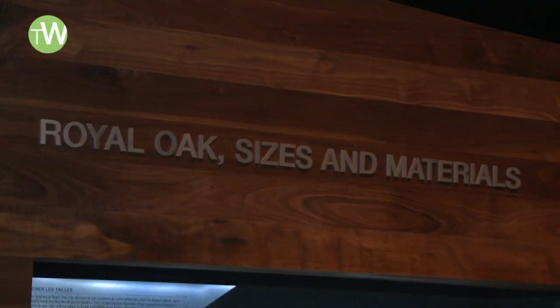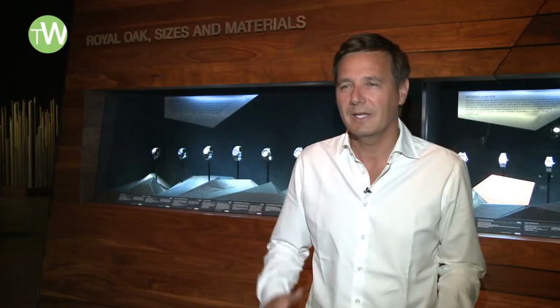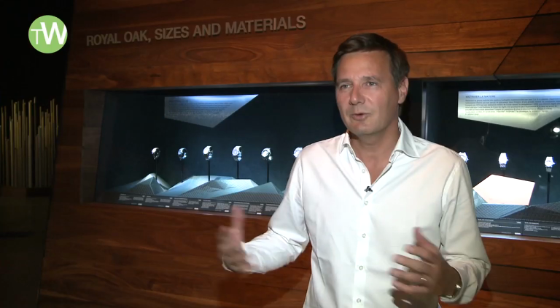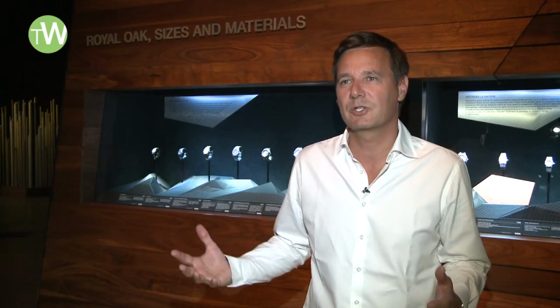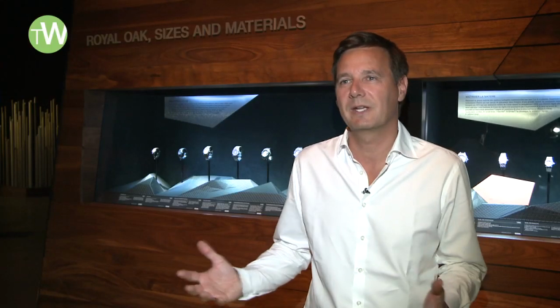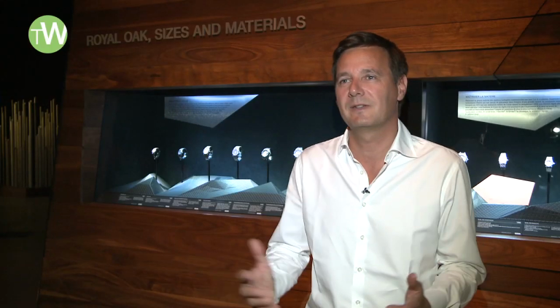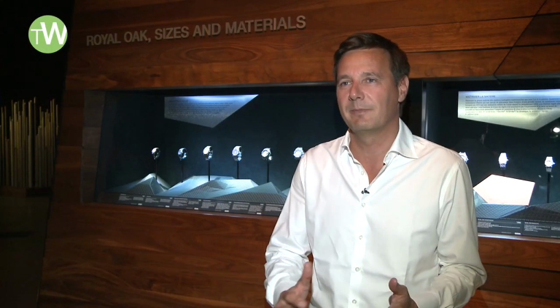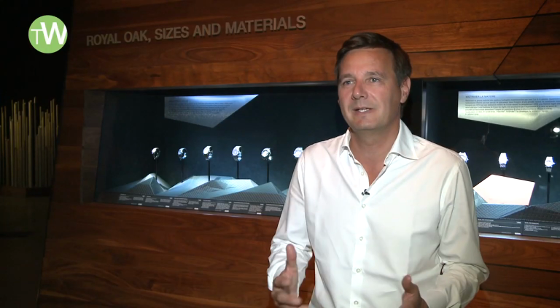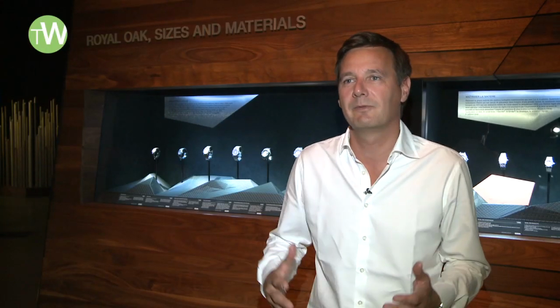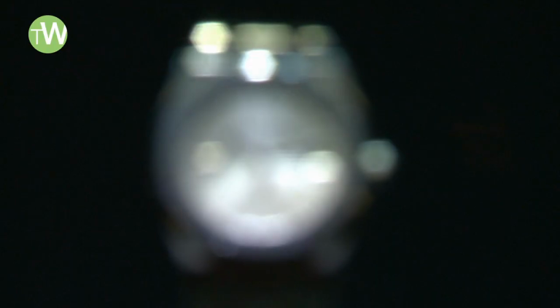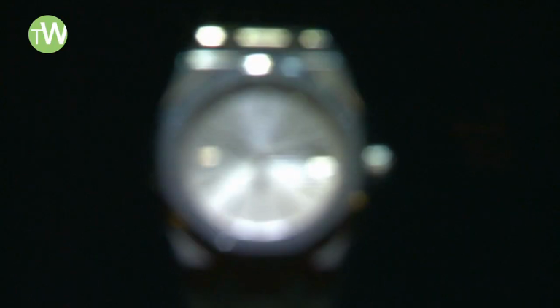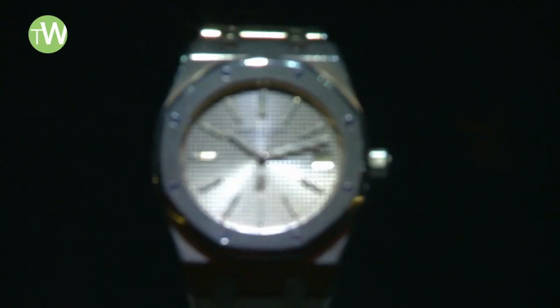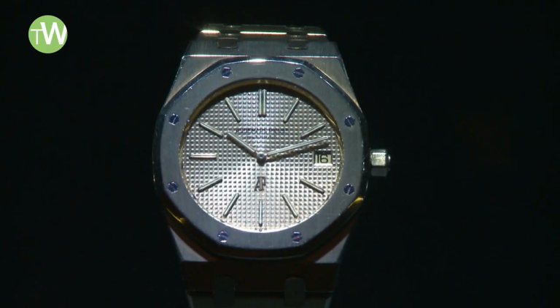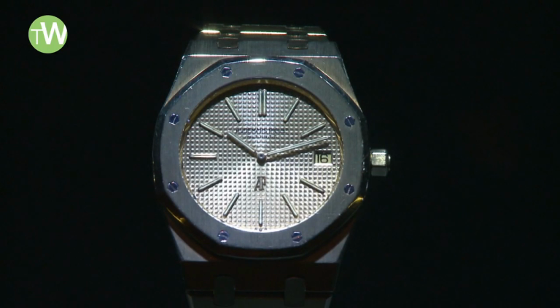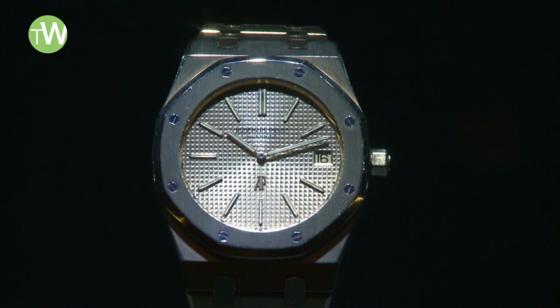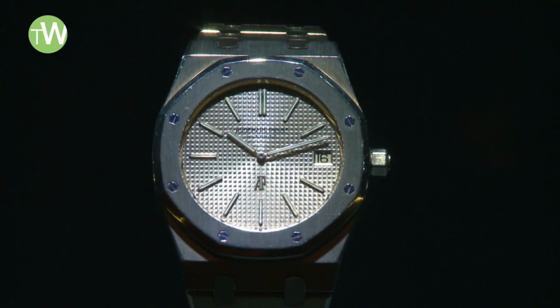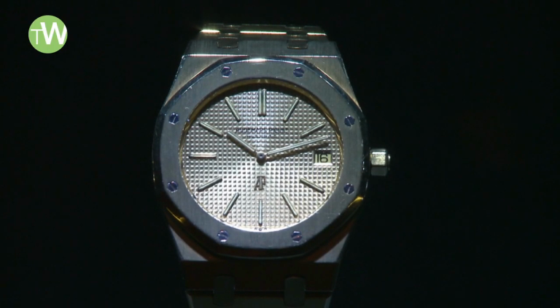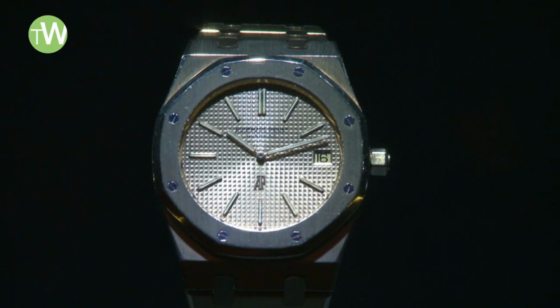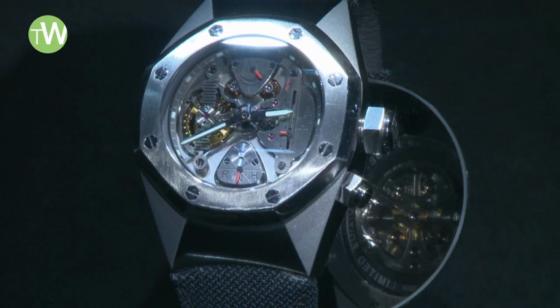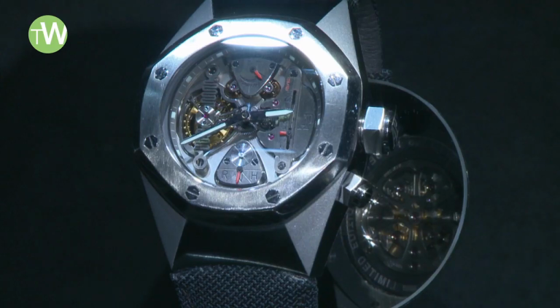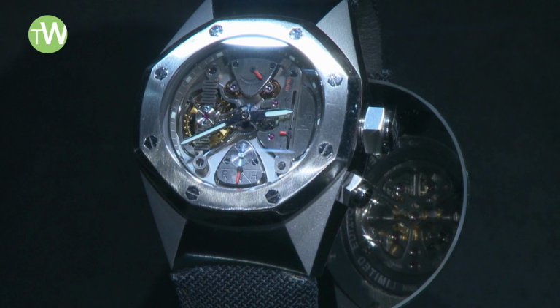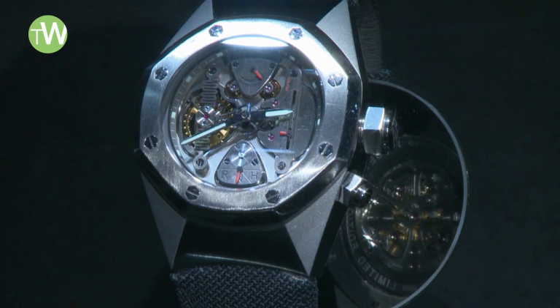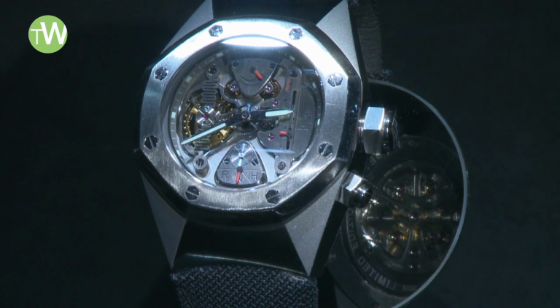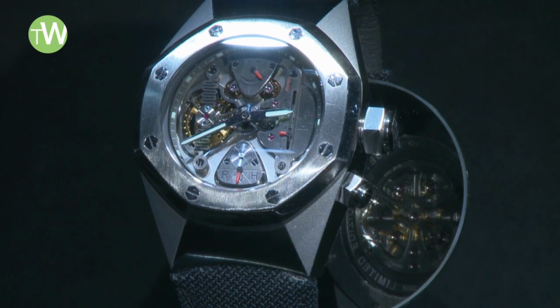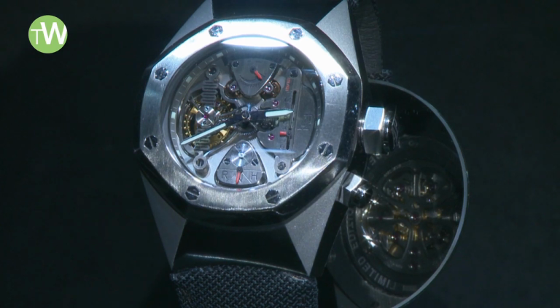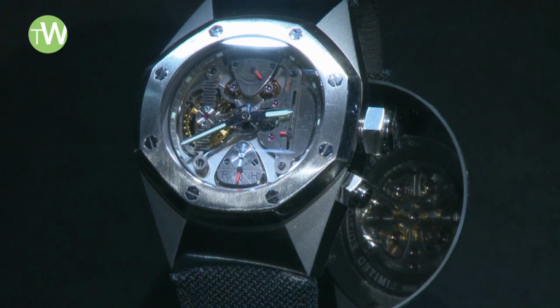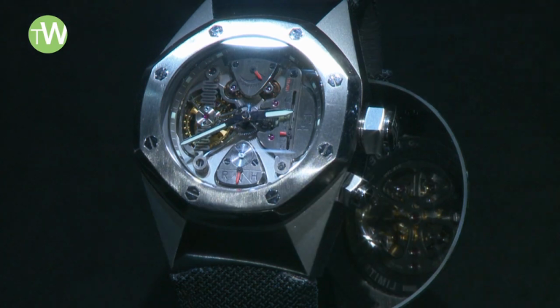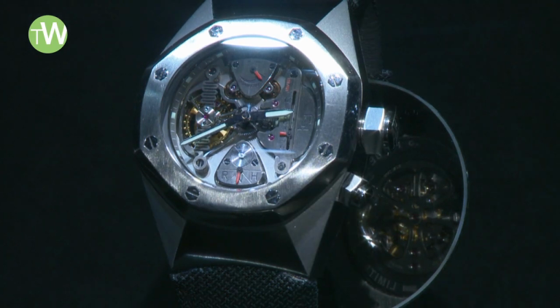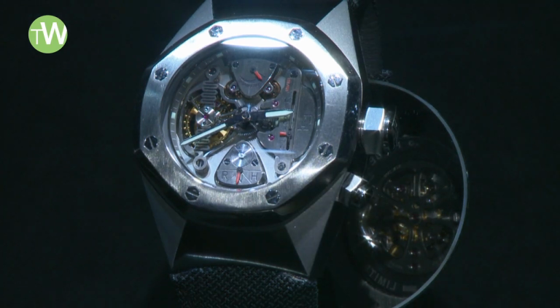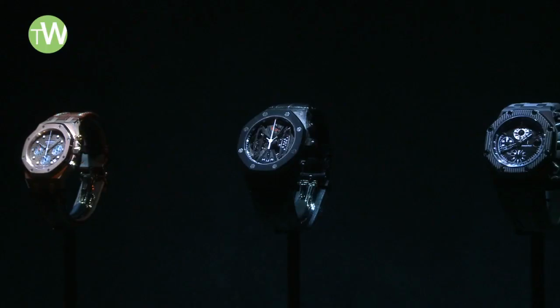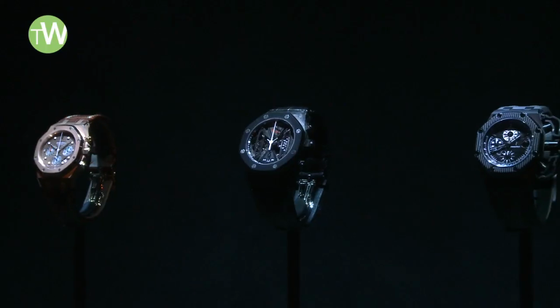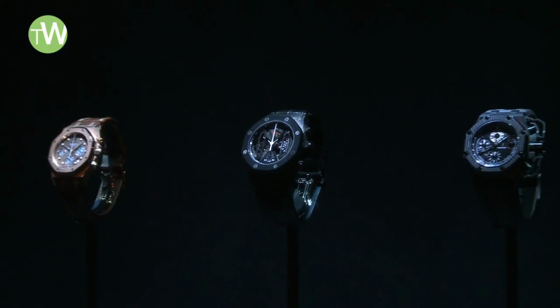Here we showcase the amazing variety of sizes and materials in which the Royal Oak has been made over the last 40 years.